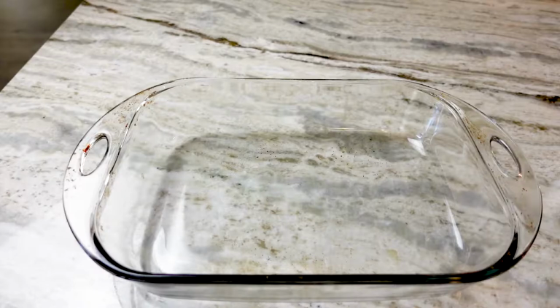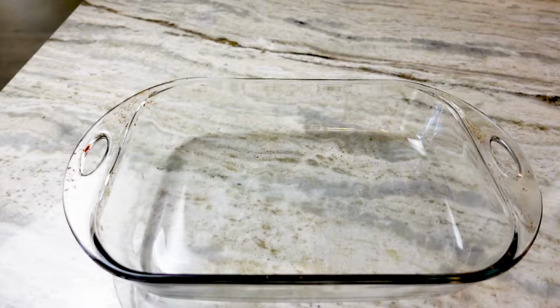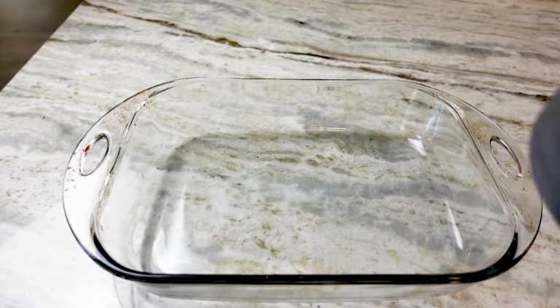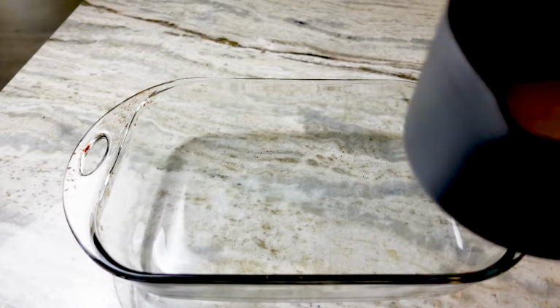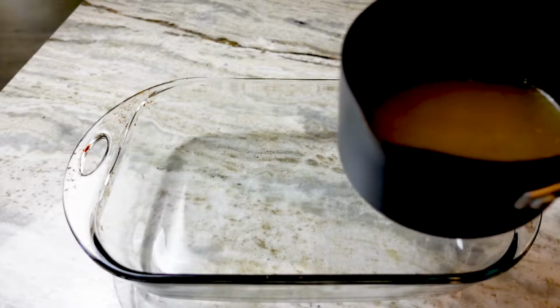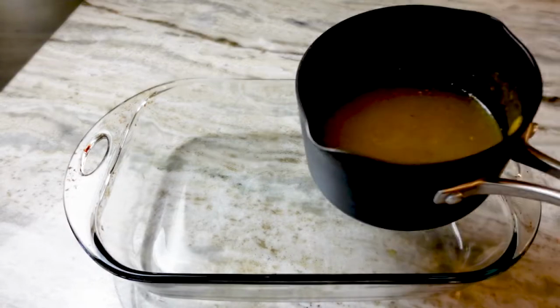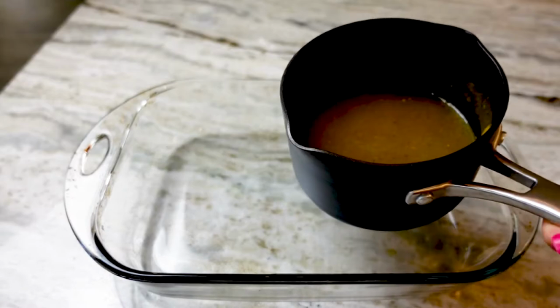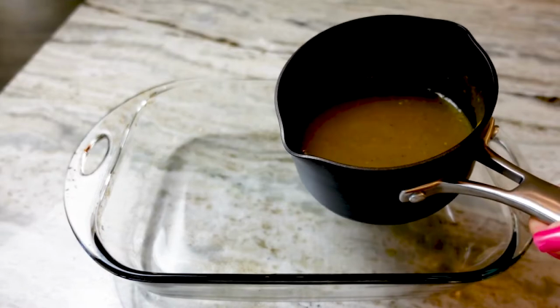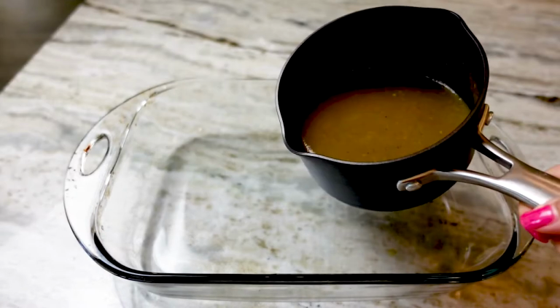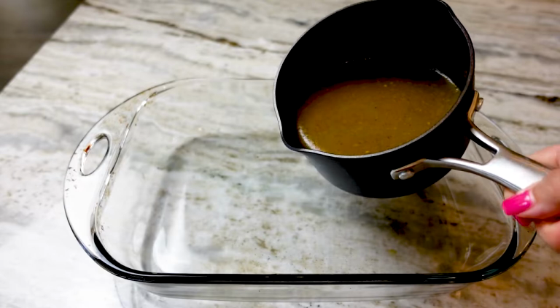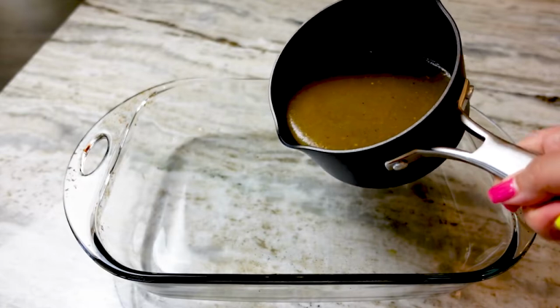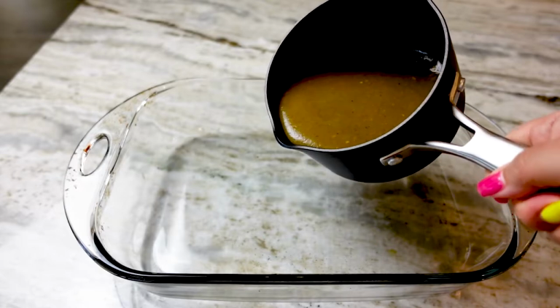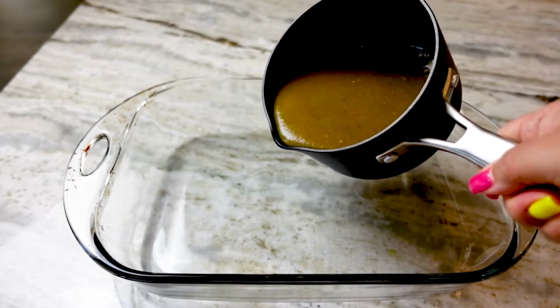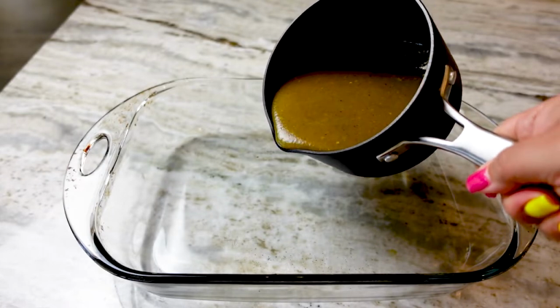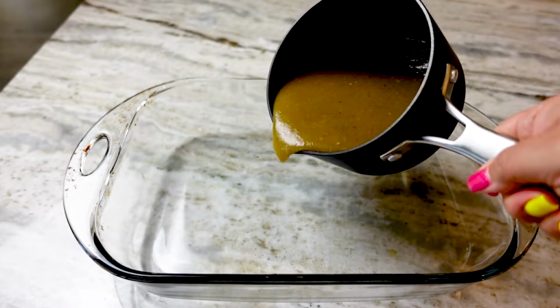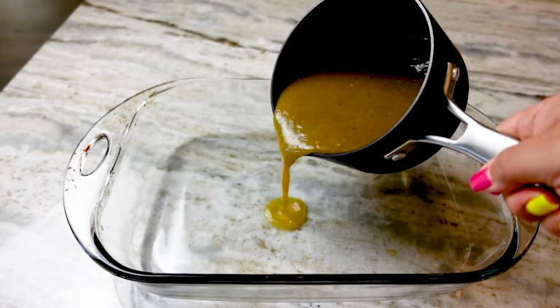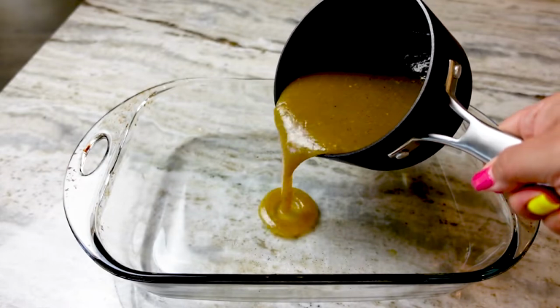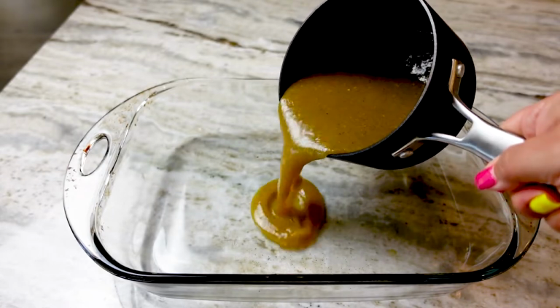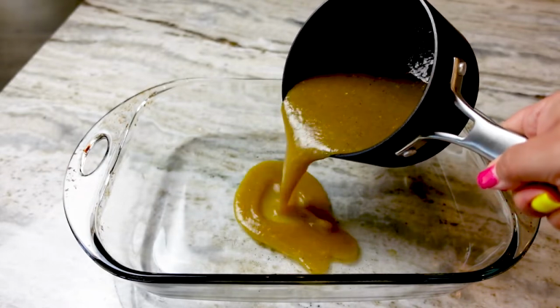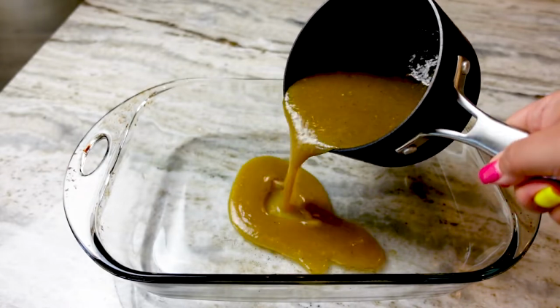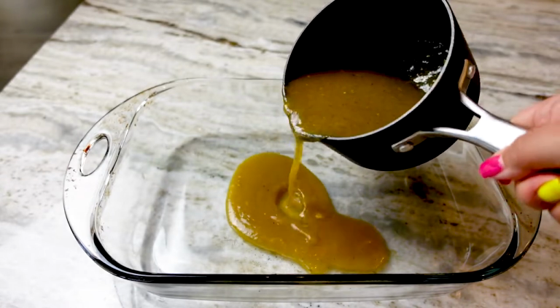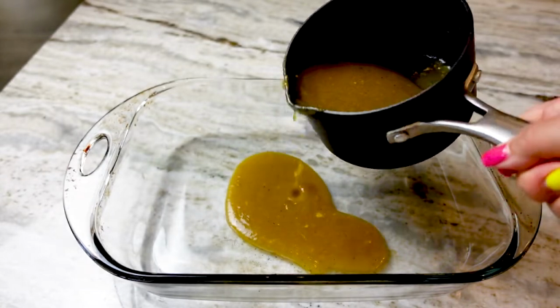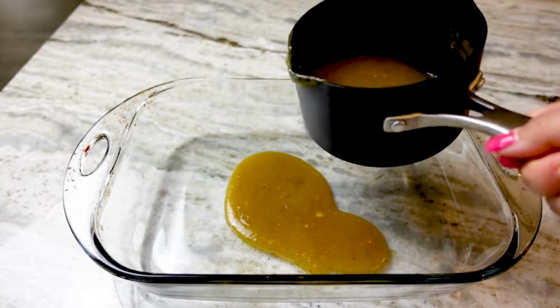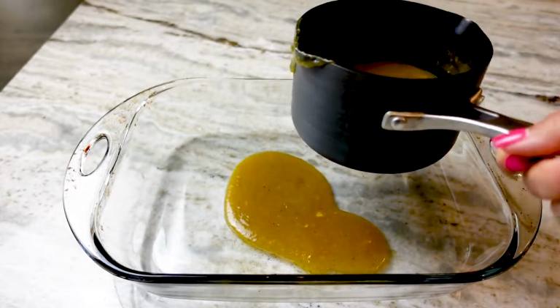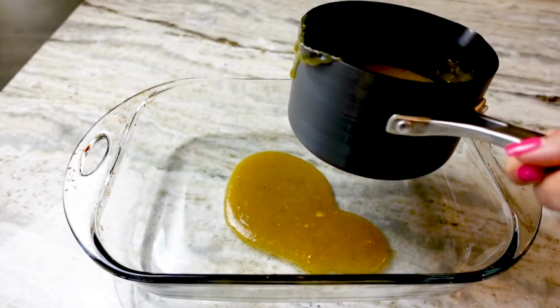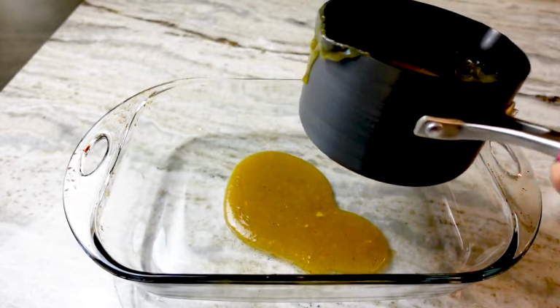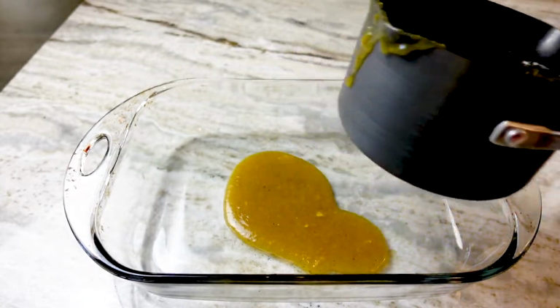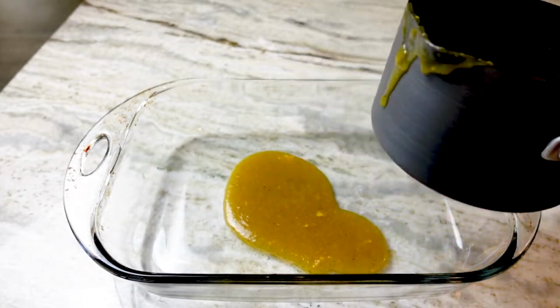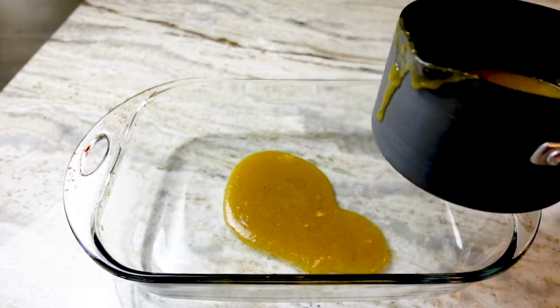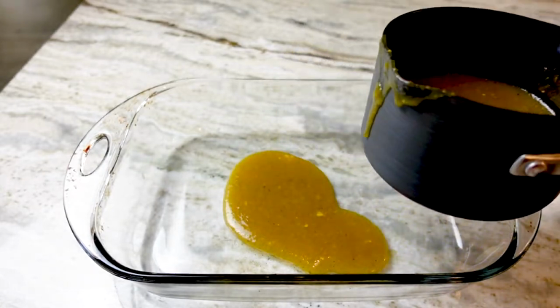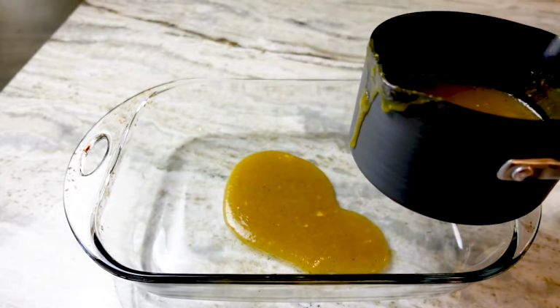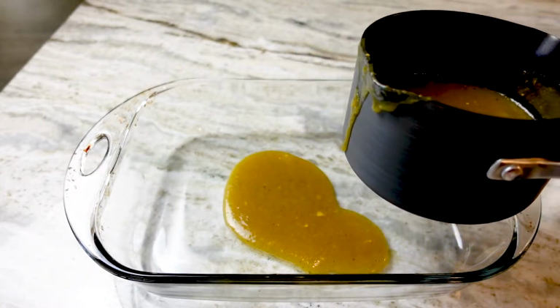I'm going to start by preheating my oven to 400 degrees because let's be organized.